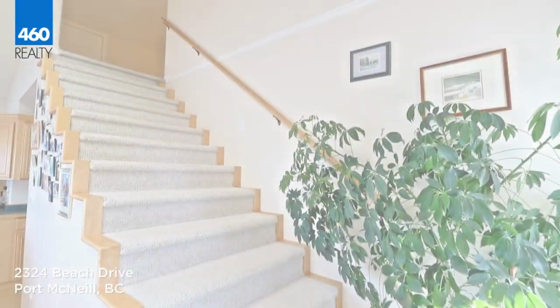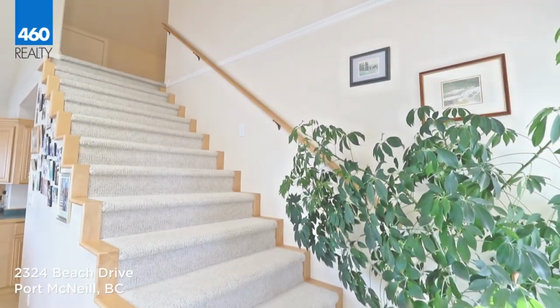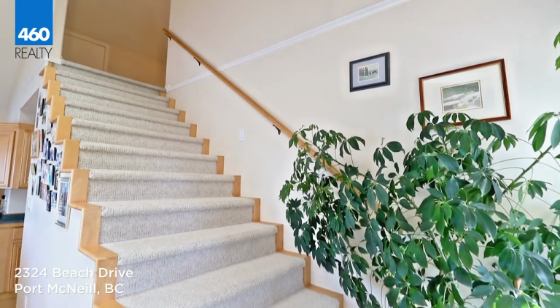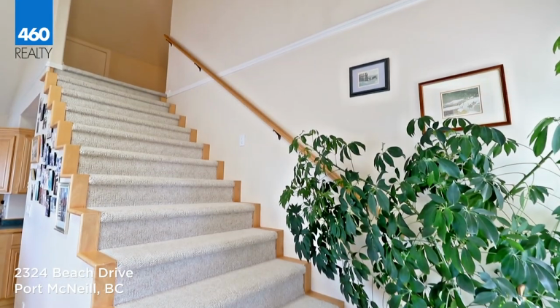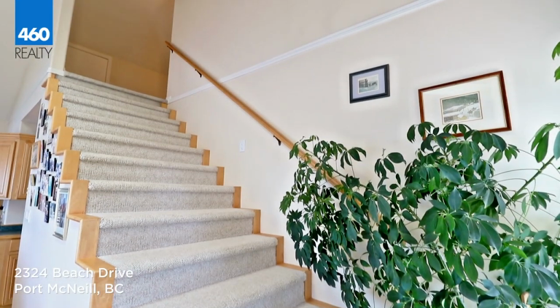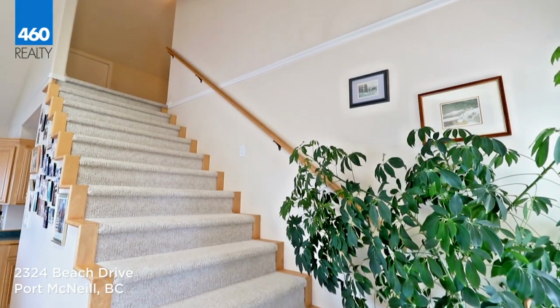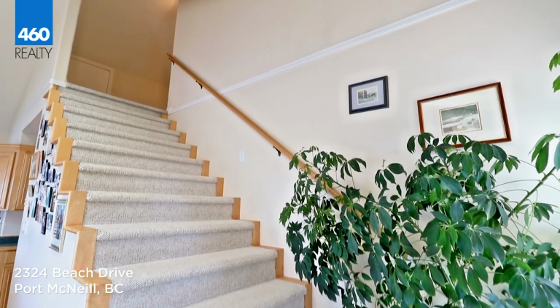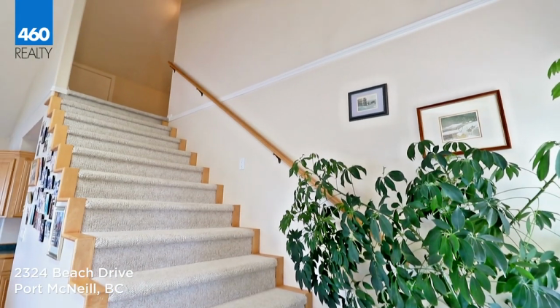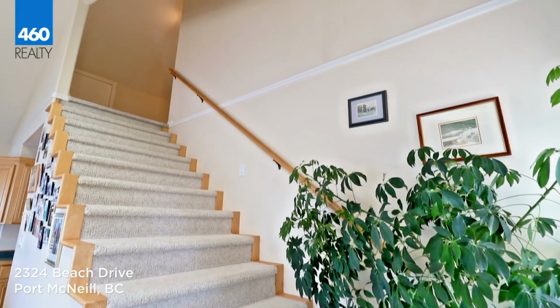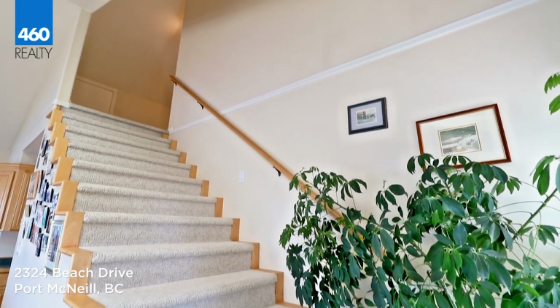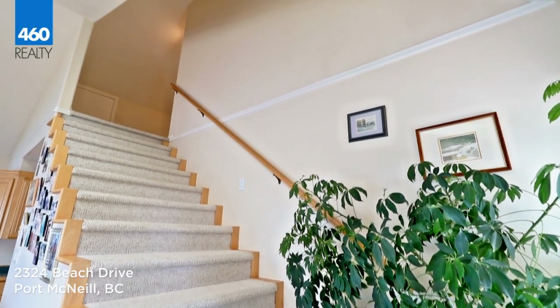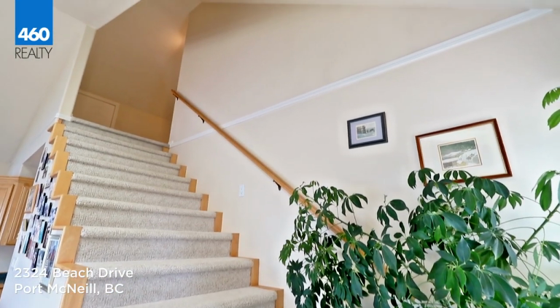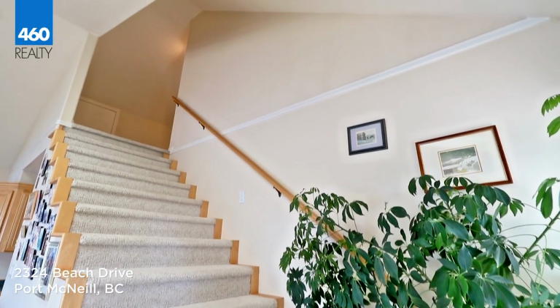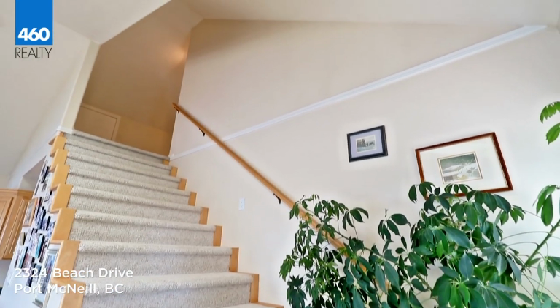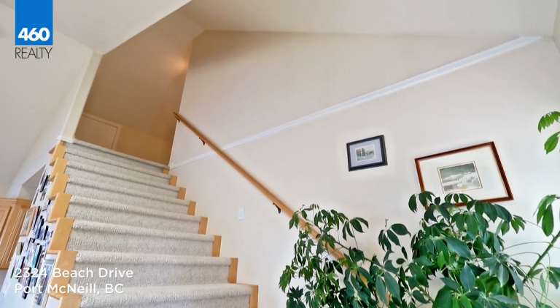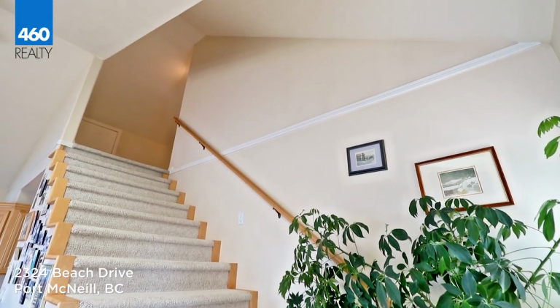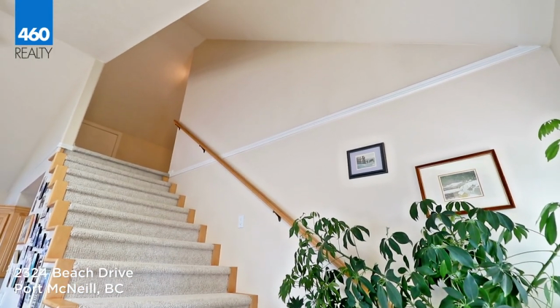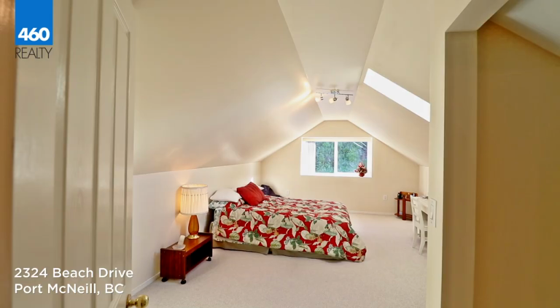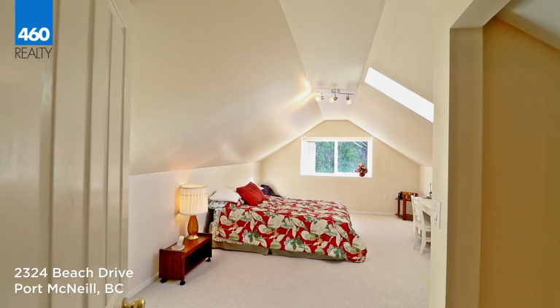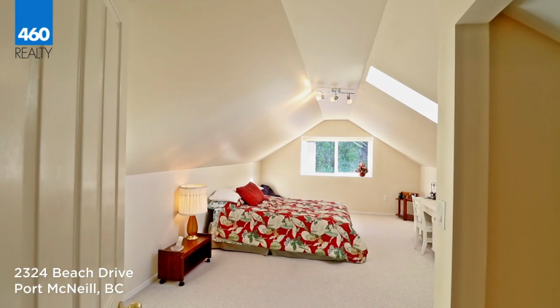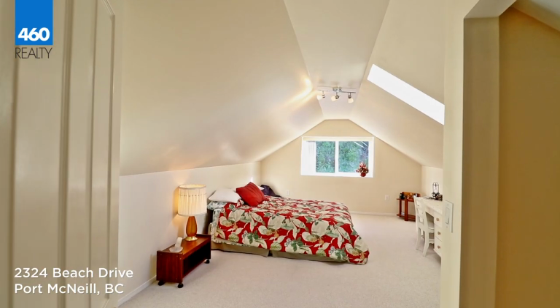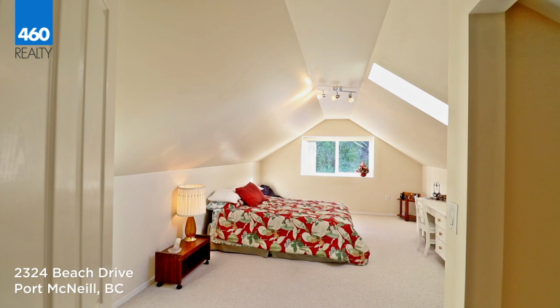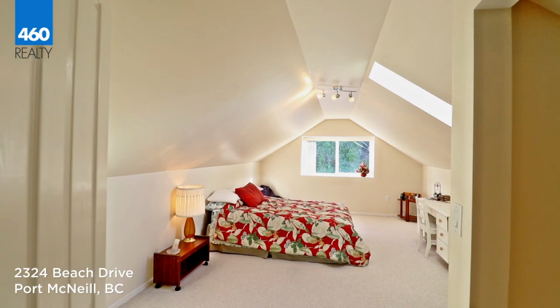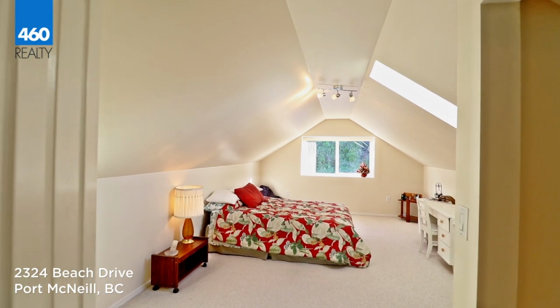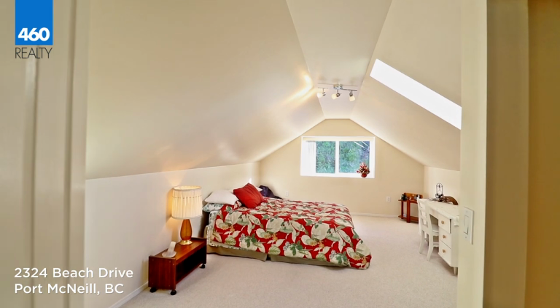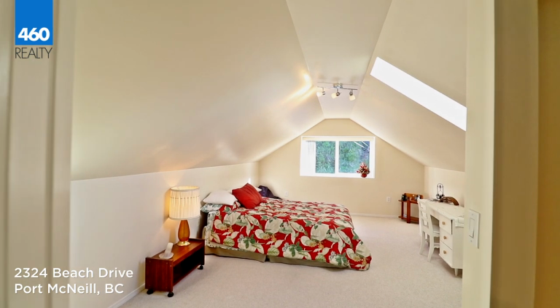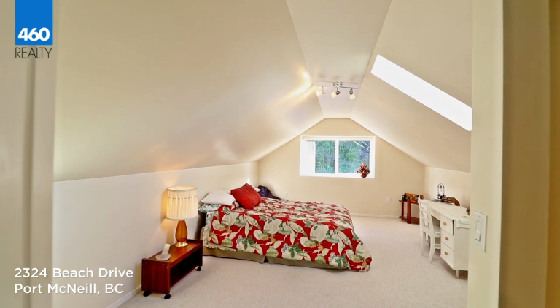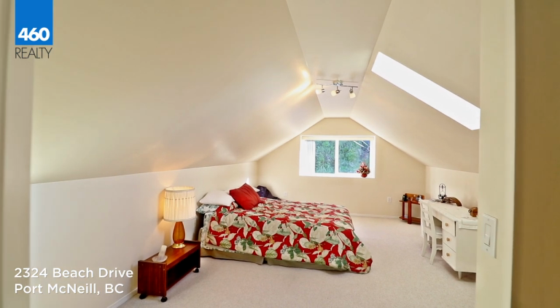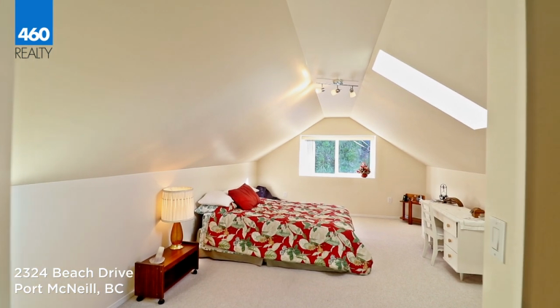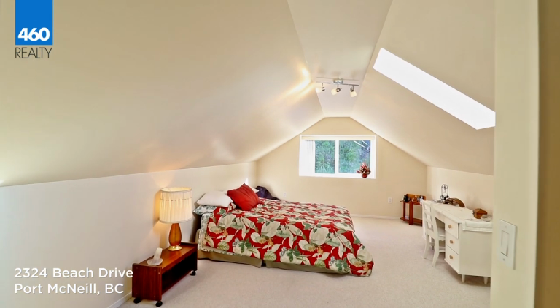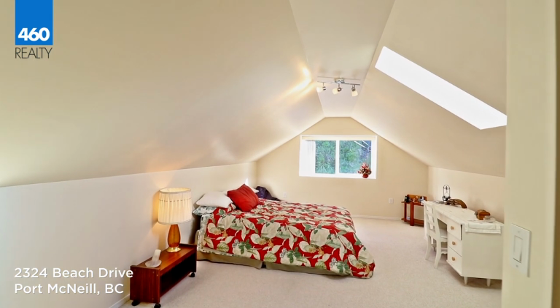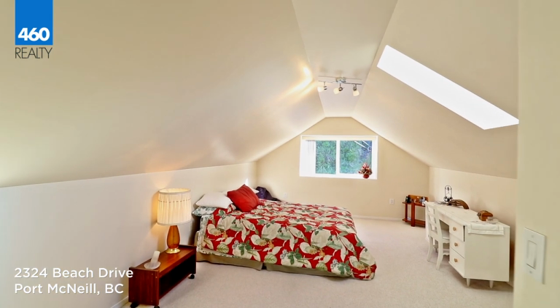Off of the family room and above the garage features a large bedroom with views of the exterior front.